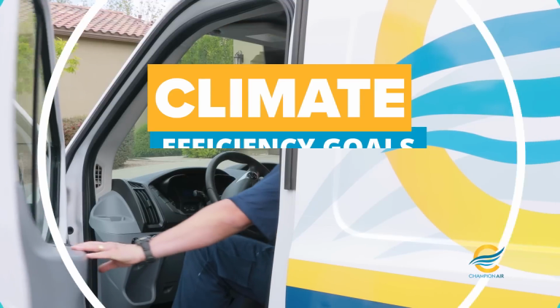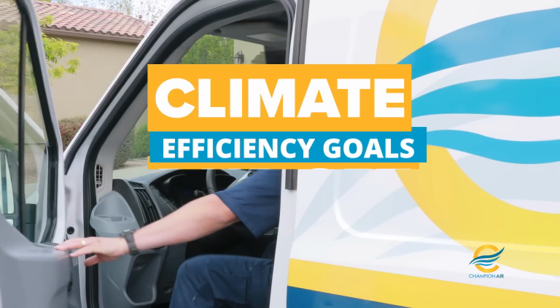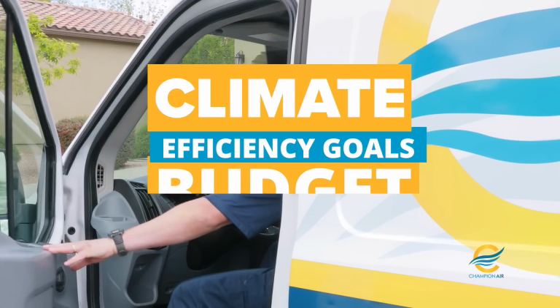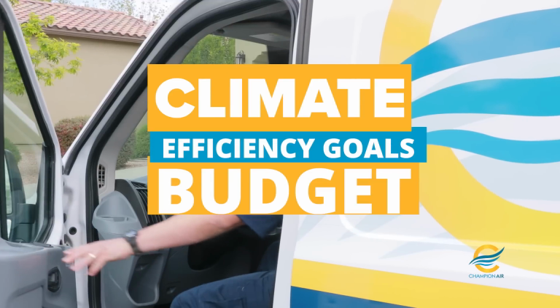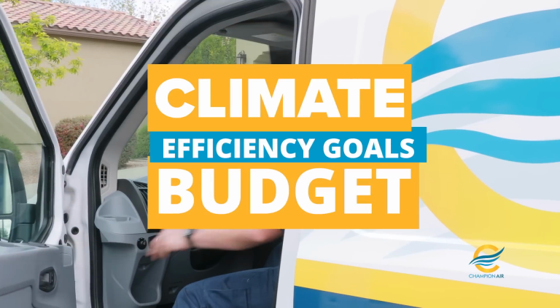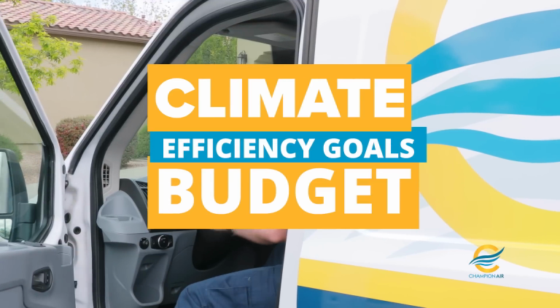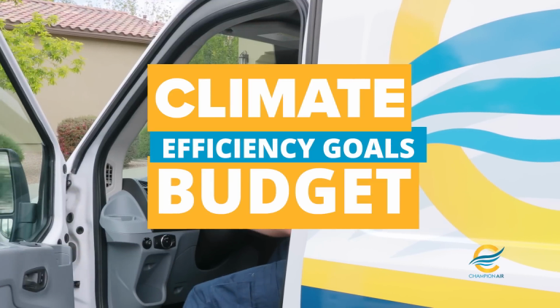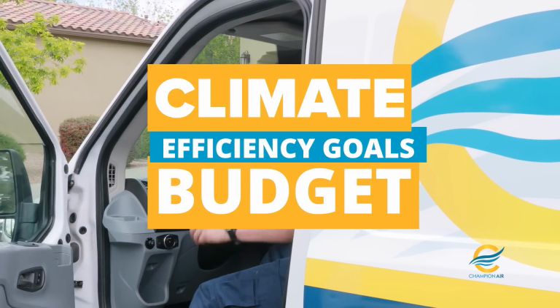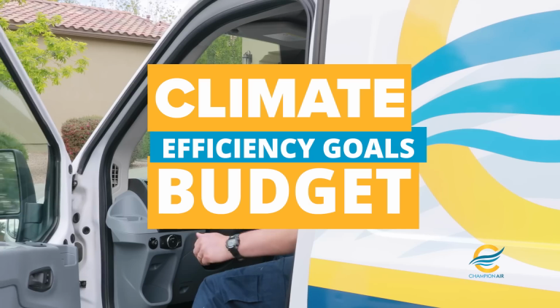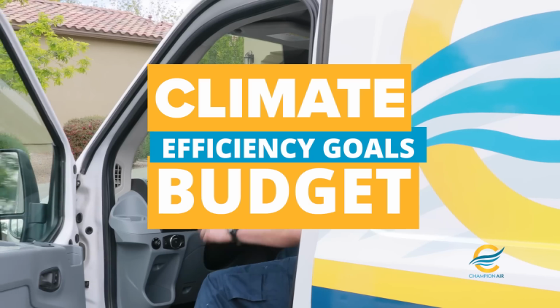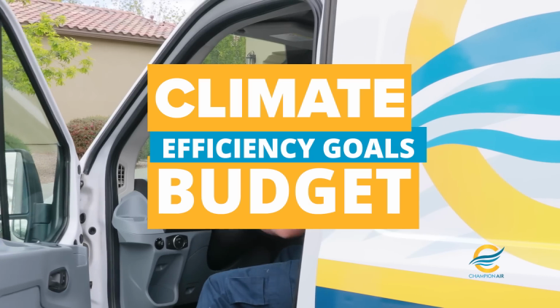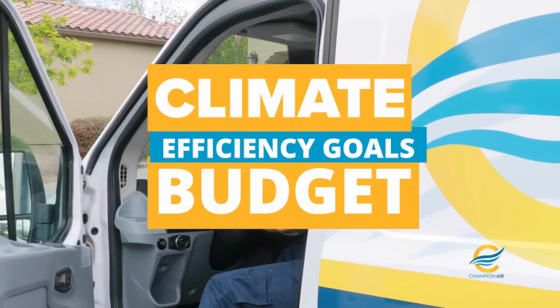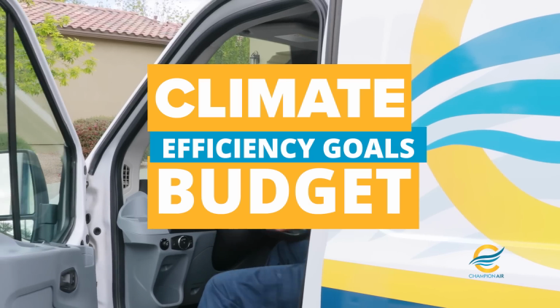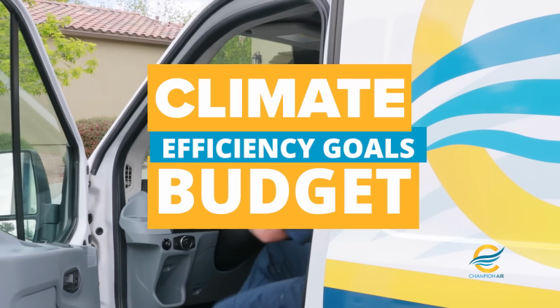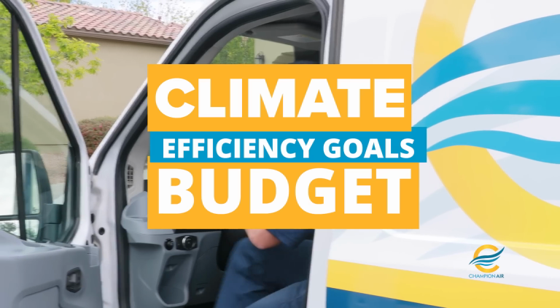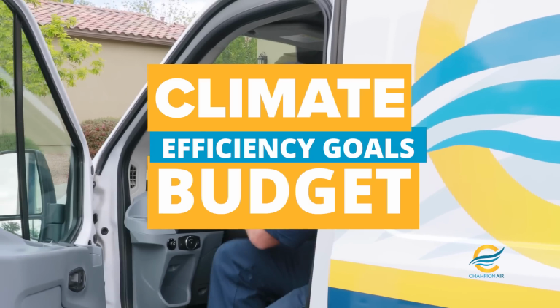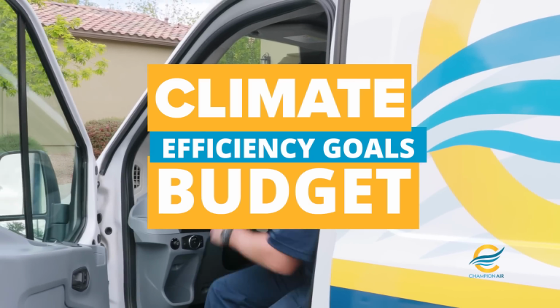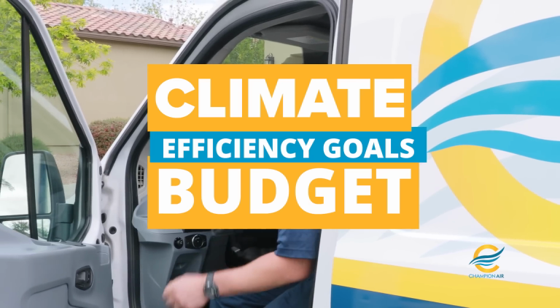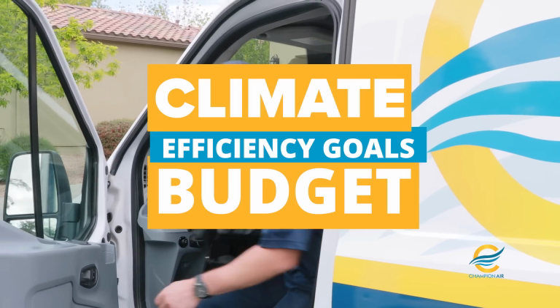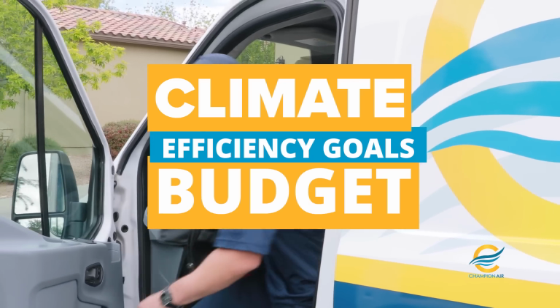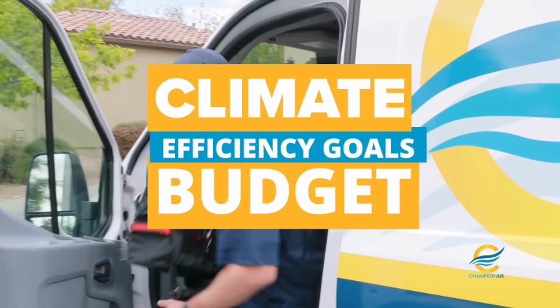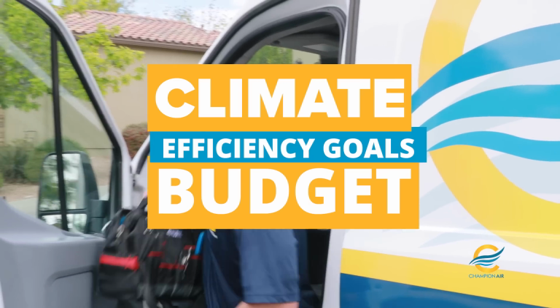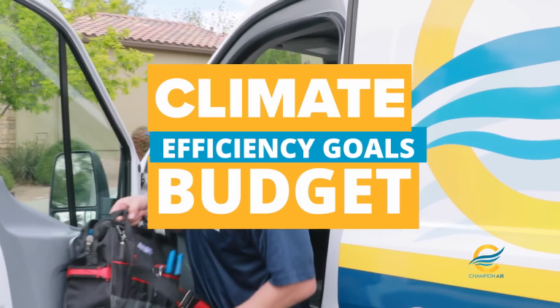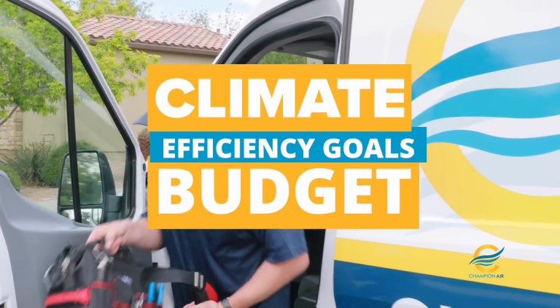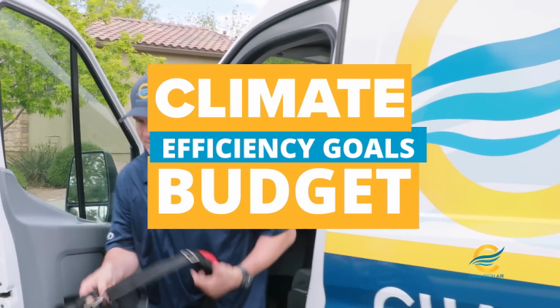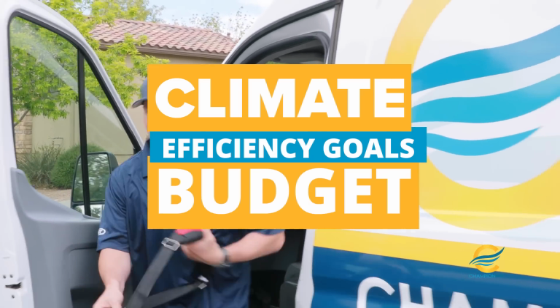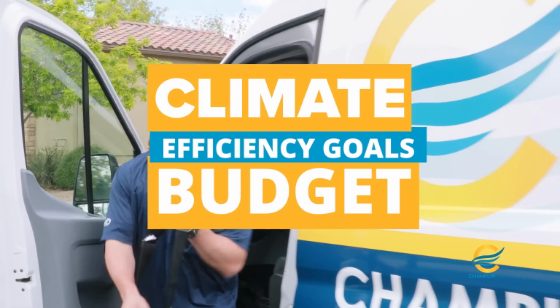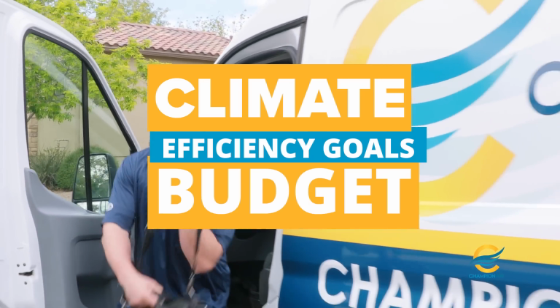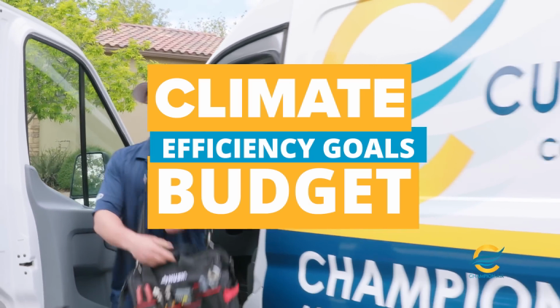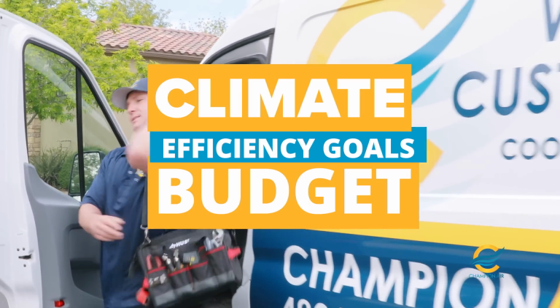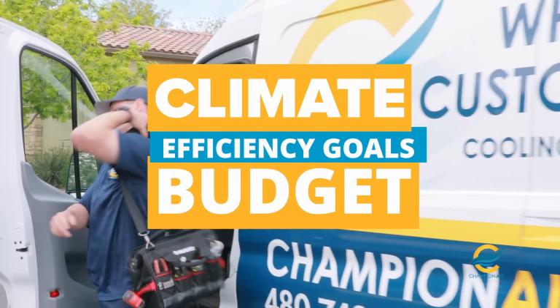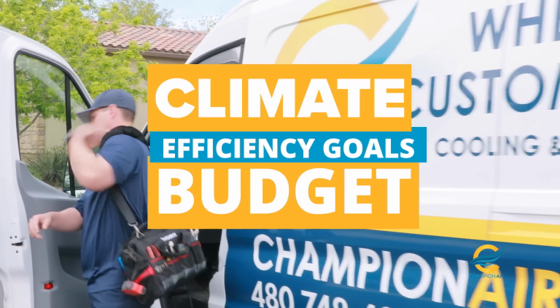Ultimately, the choice between a heat pump and an air conditioner depends on your climate, energy efficiency goals, and budget.